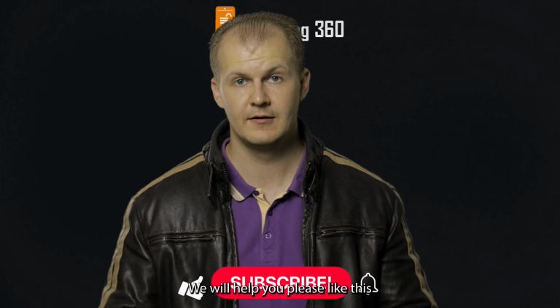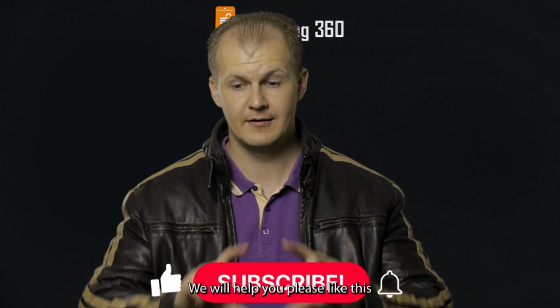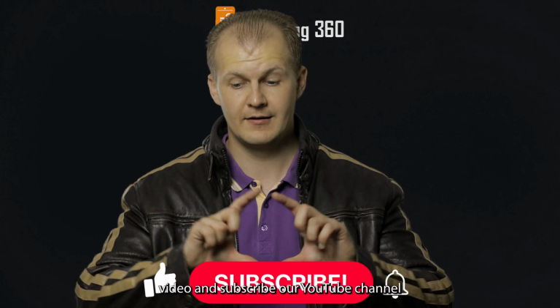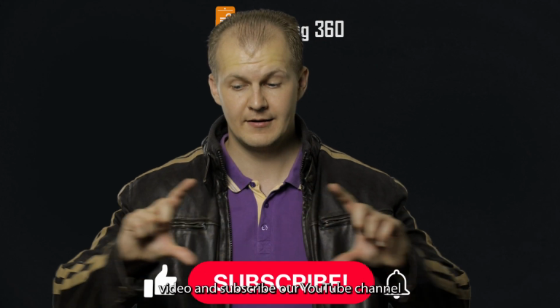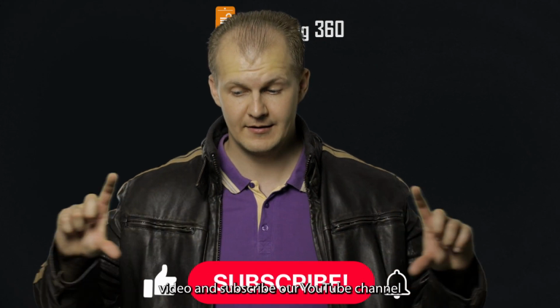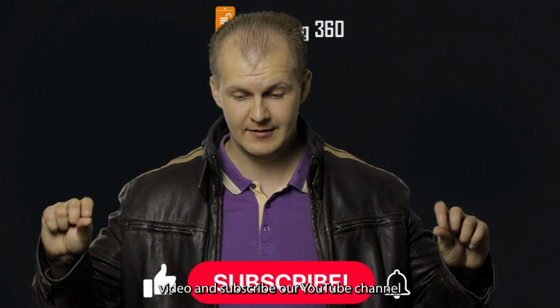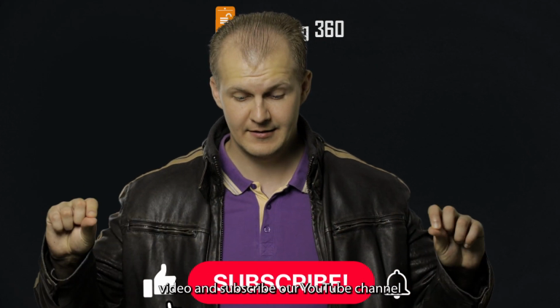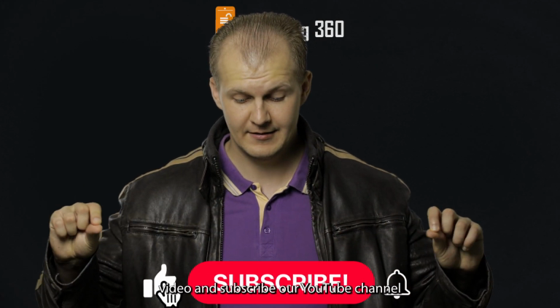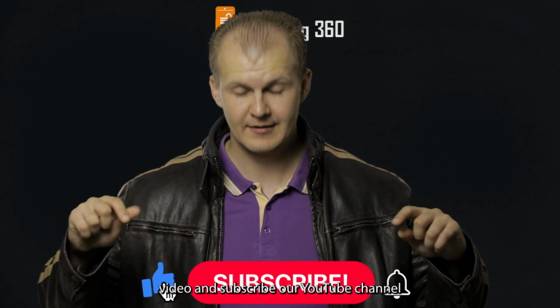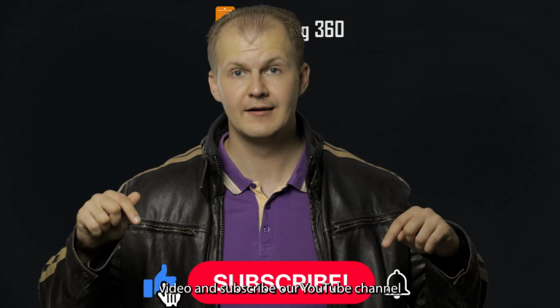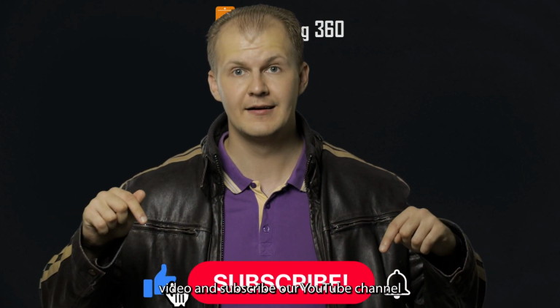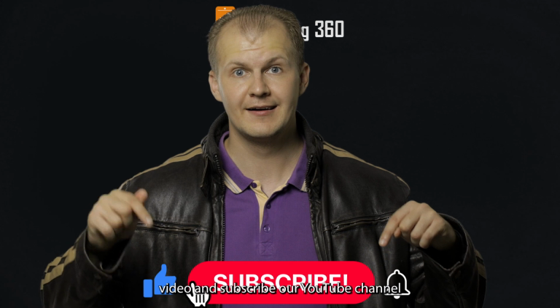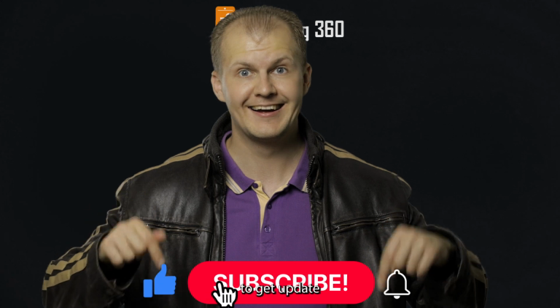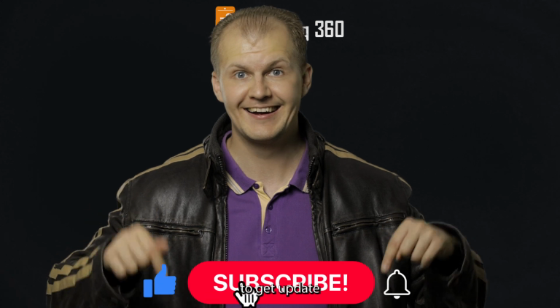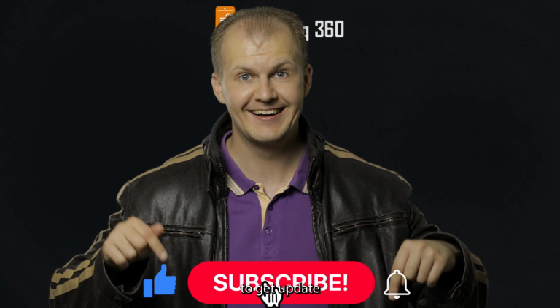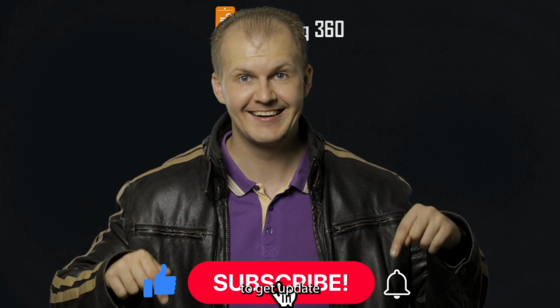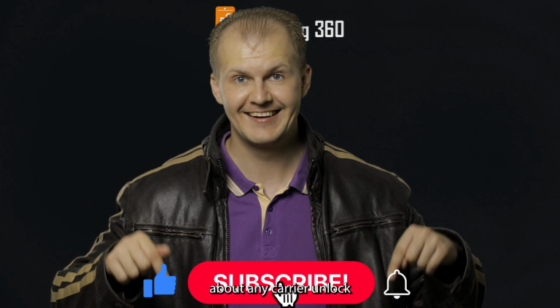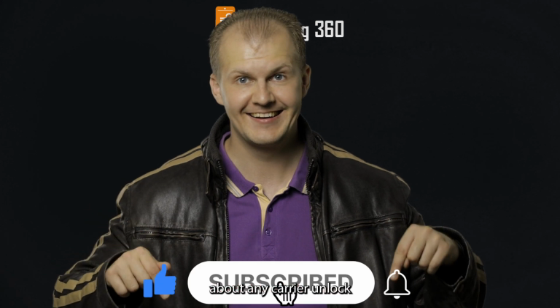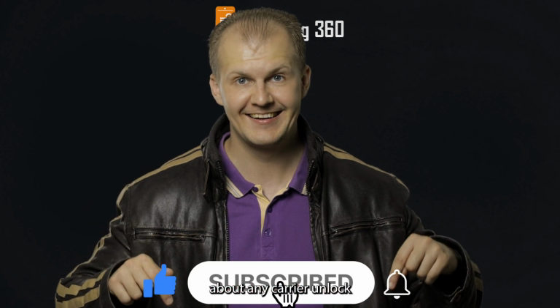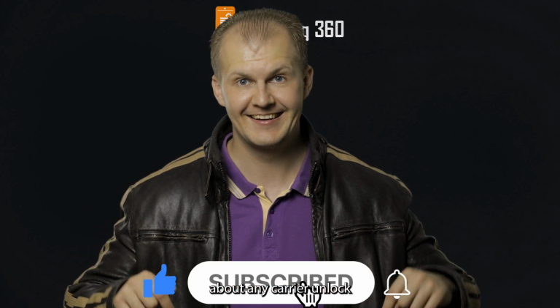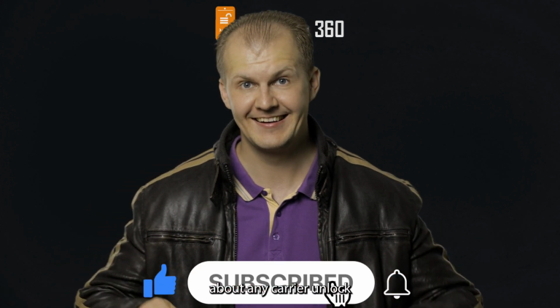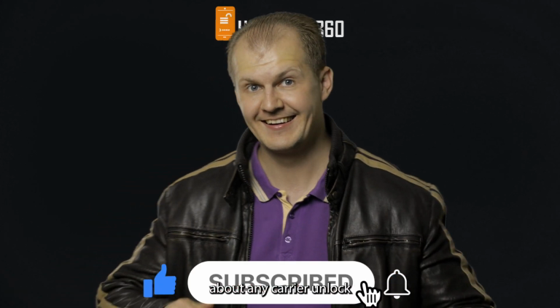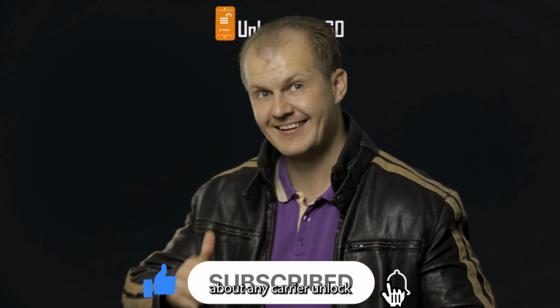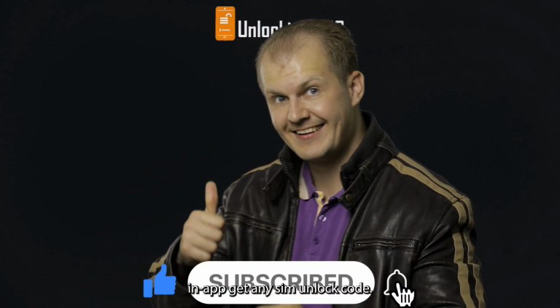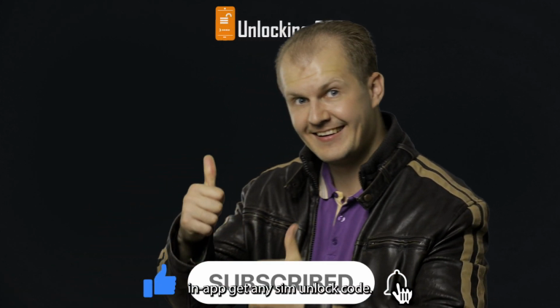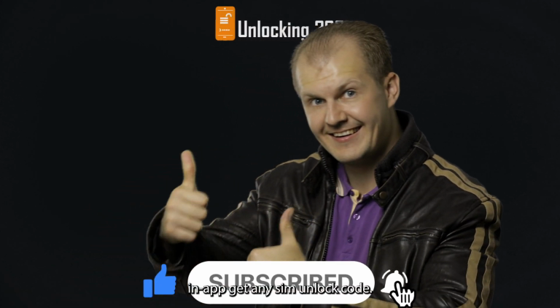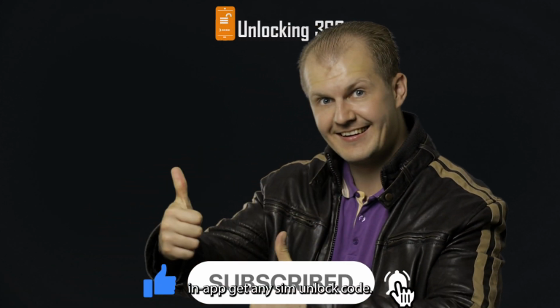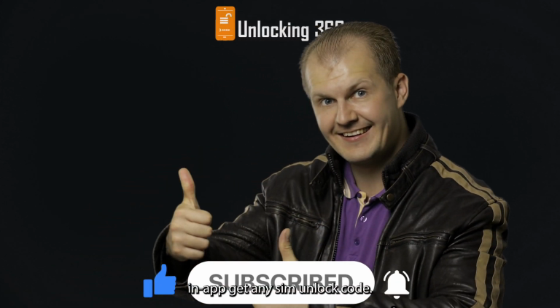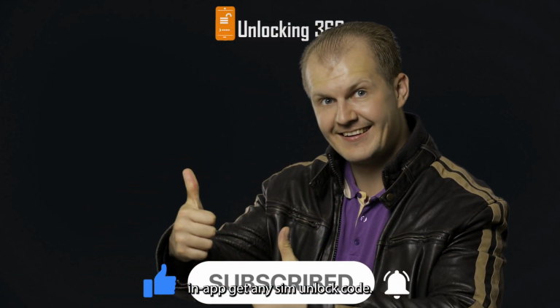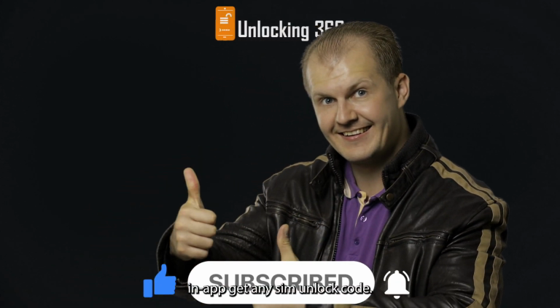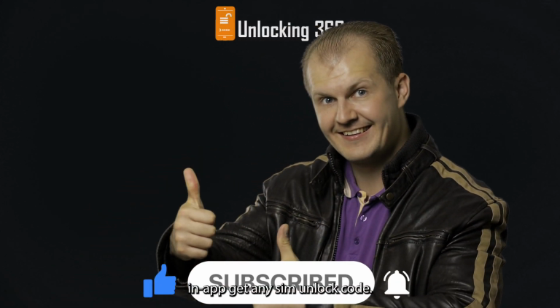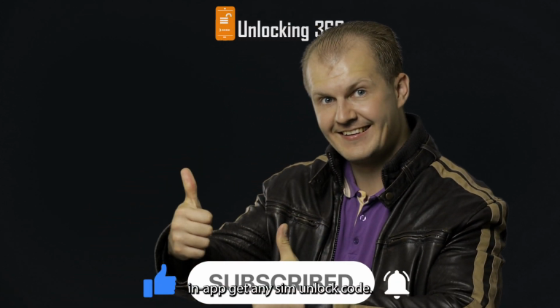Please like this video and subscribe to our YouTube channel to get updates about carrier unlocking and SIM unlock codes.